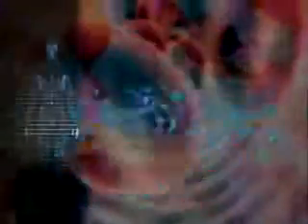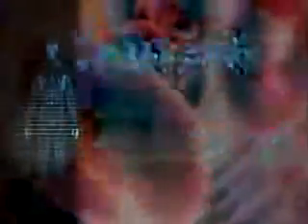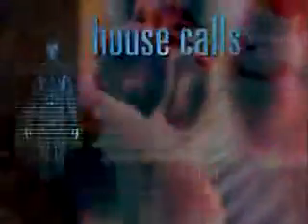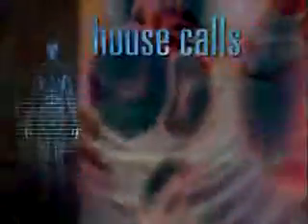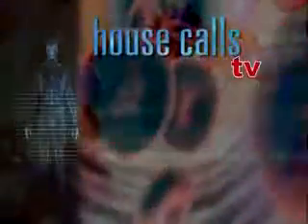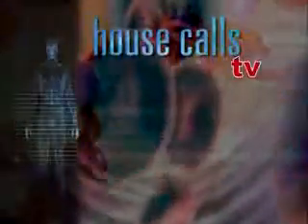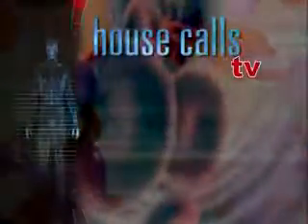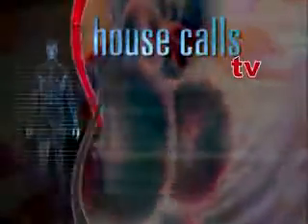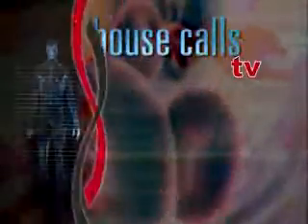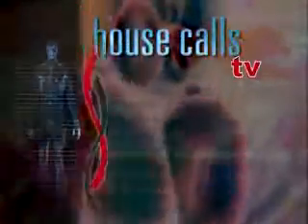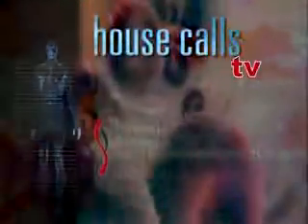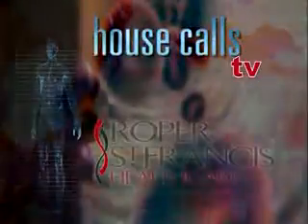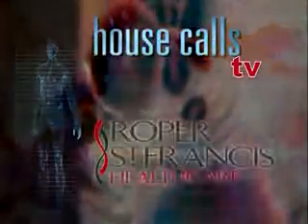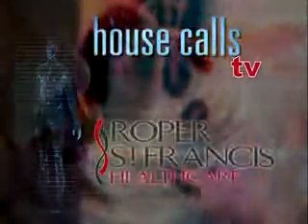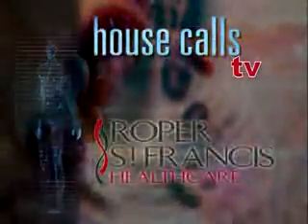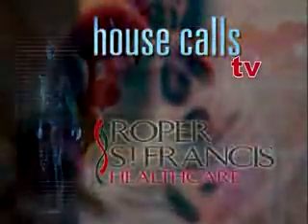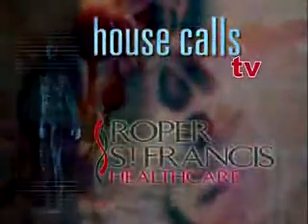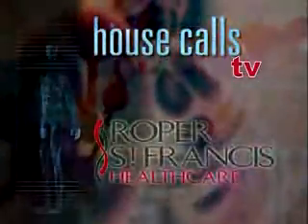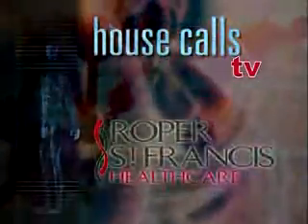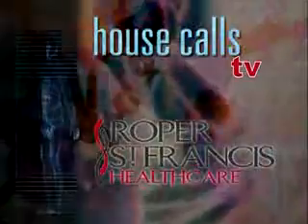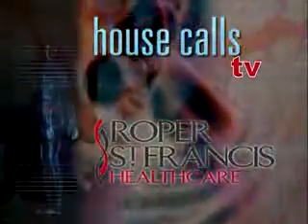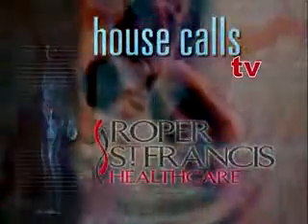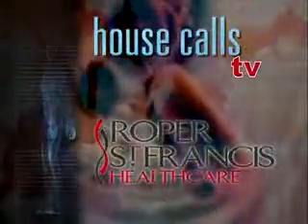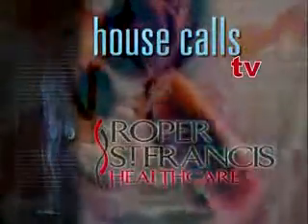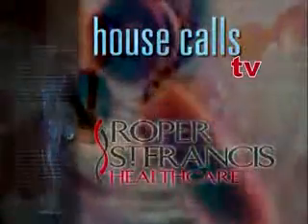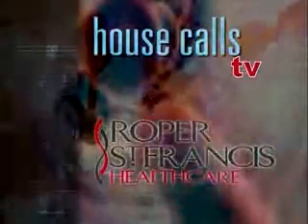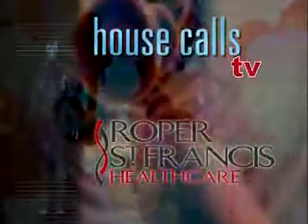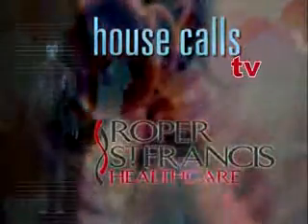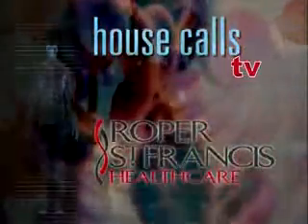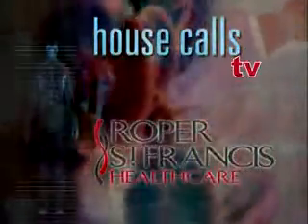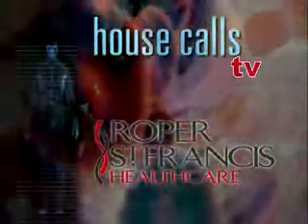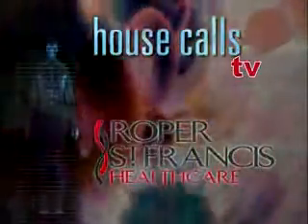Roper St. Francis Healthcare's House Calls TV. The Low Country's first choice for generations.